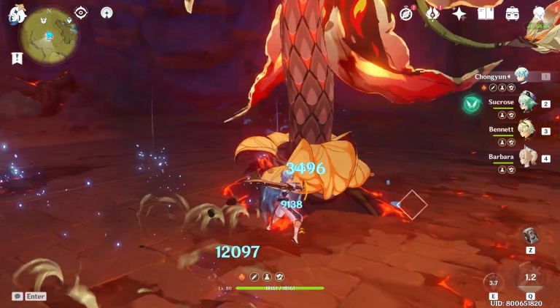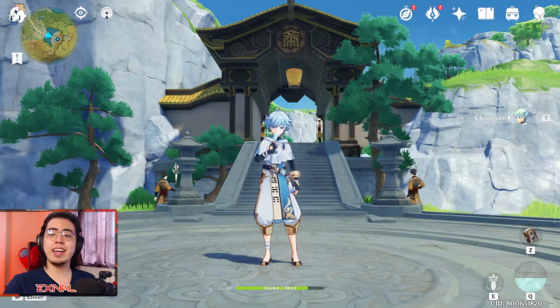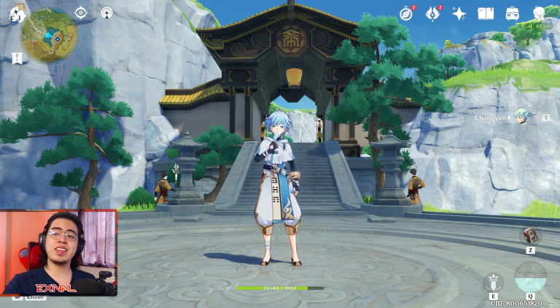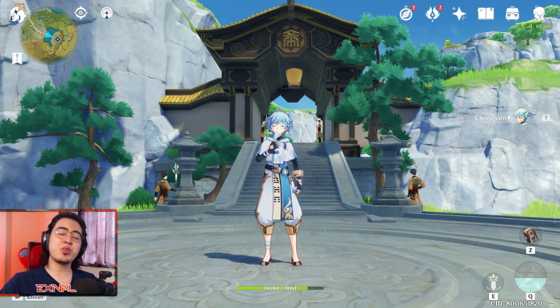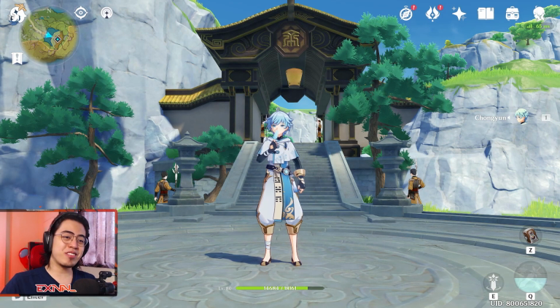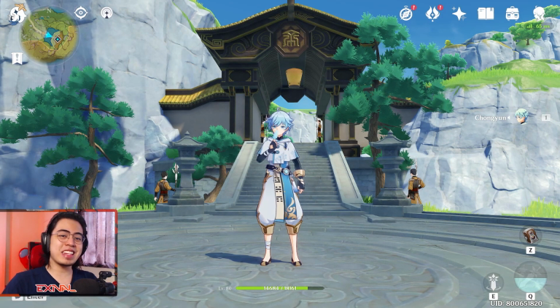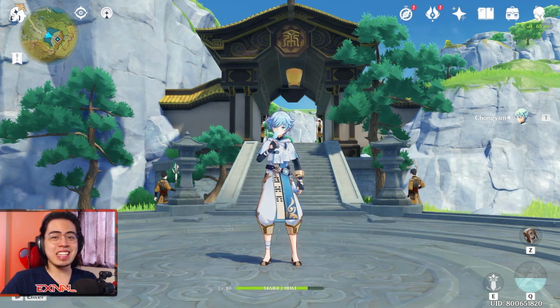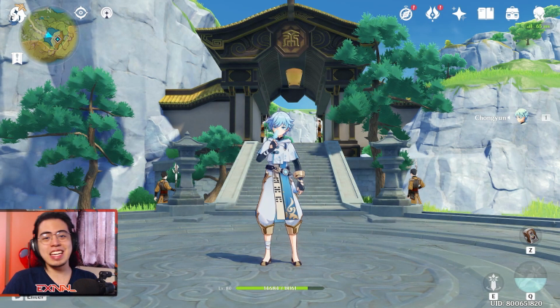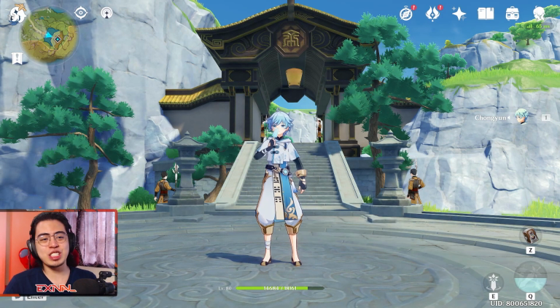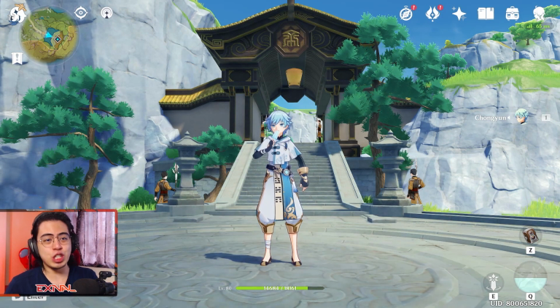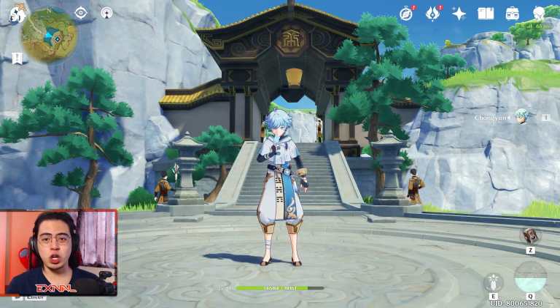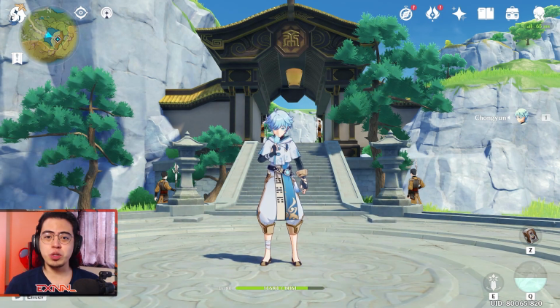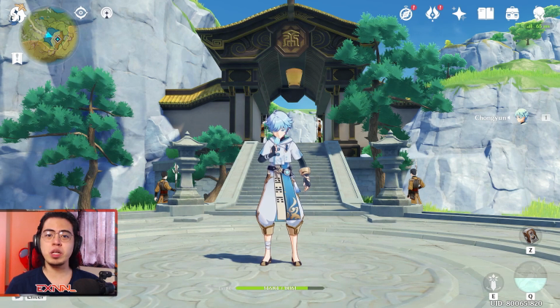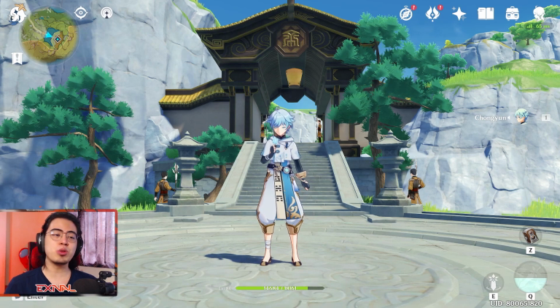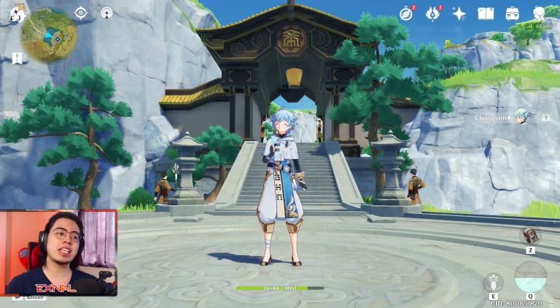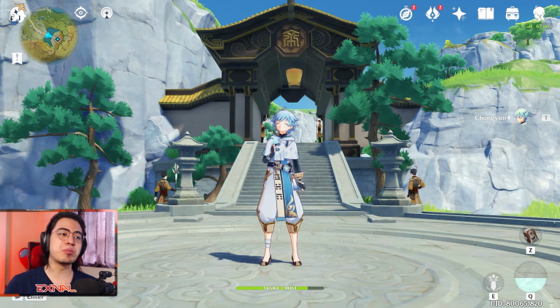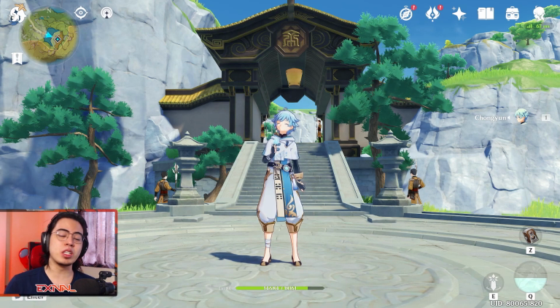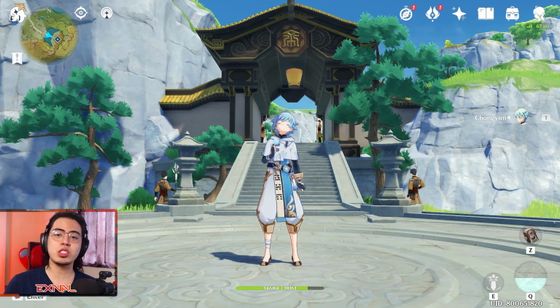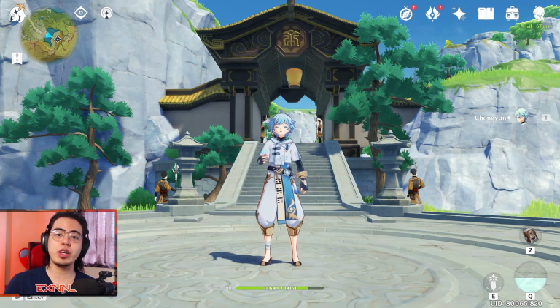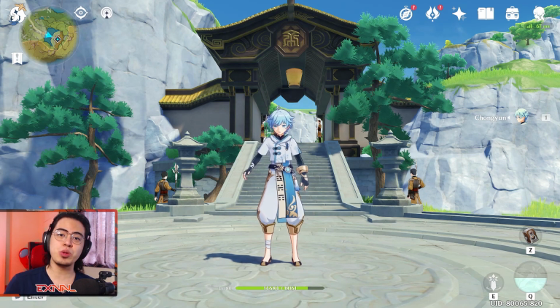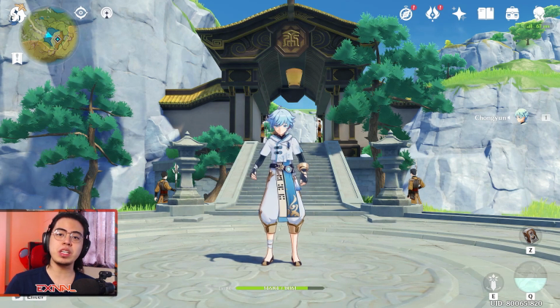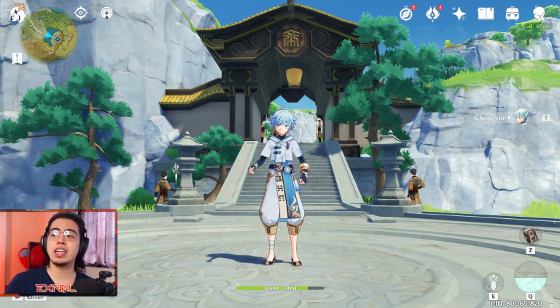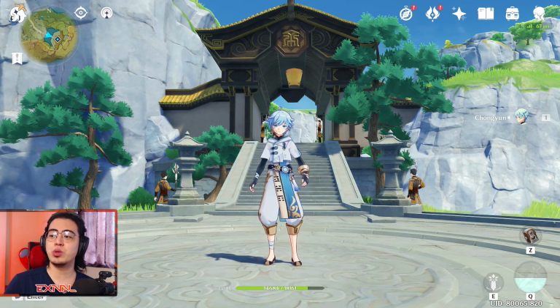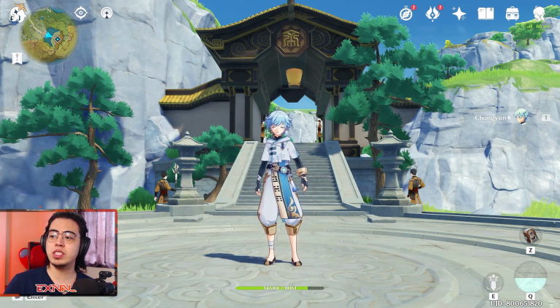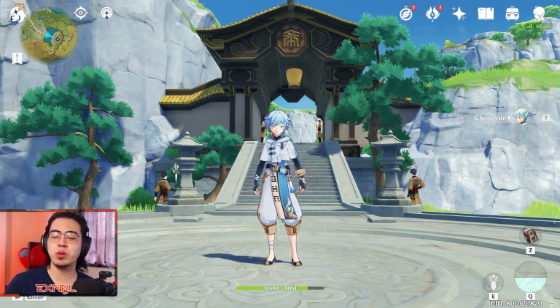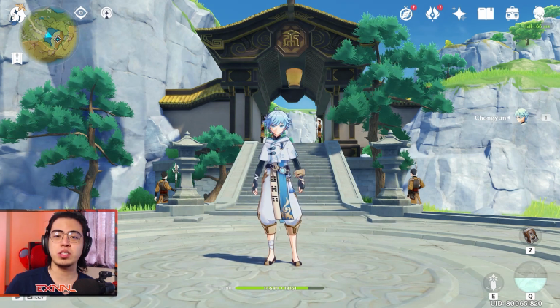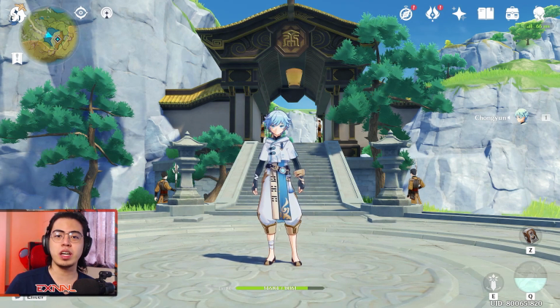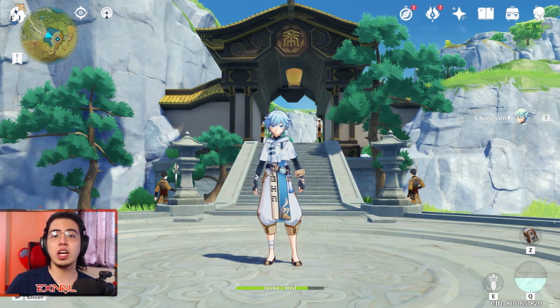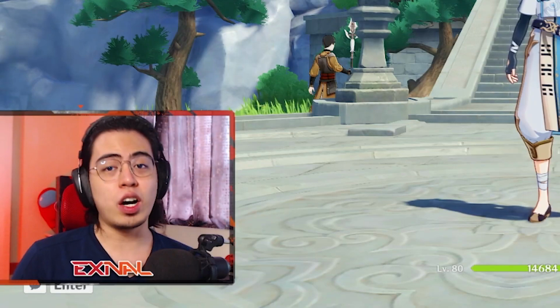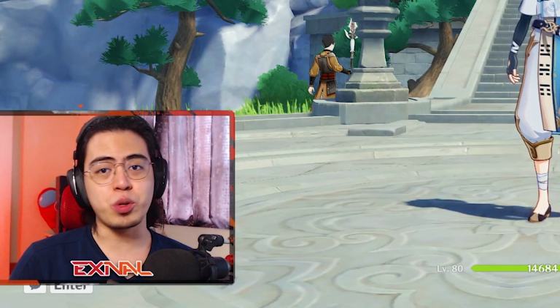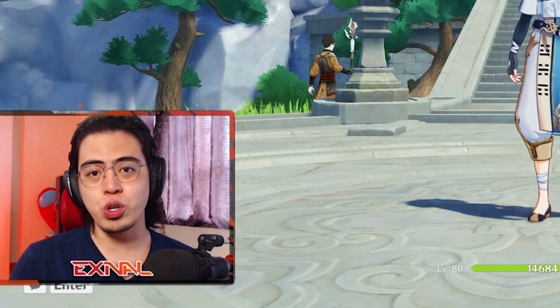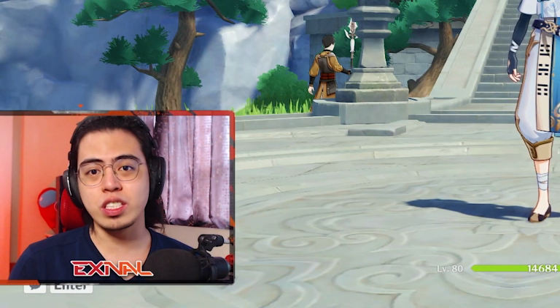And there you have it. That is the Chongyun build using the Blizzard Strayer 2-piece and the 2-piece Noblesse Oblige. I hope you enjoyed this video.